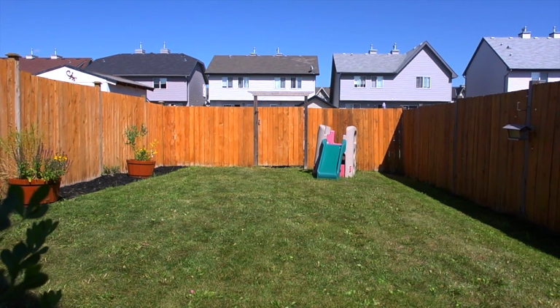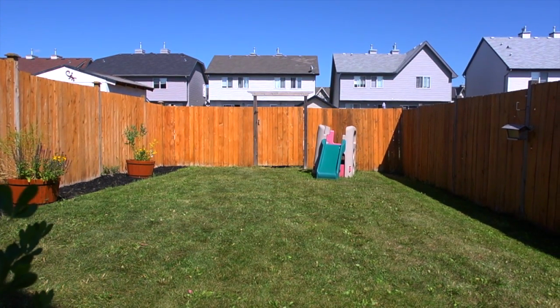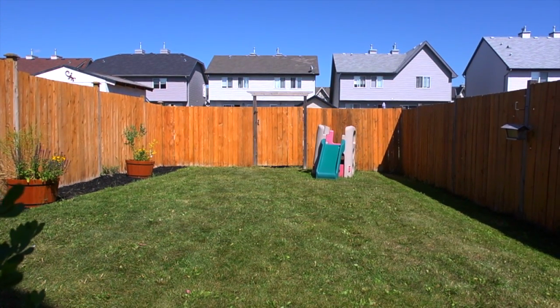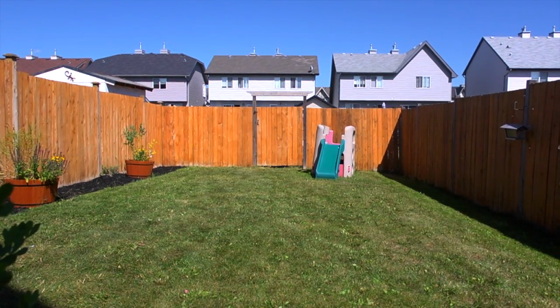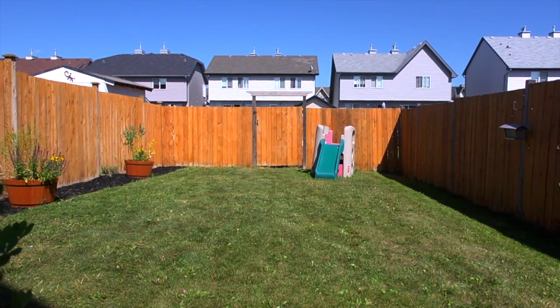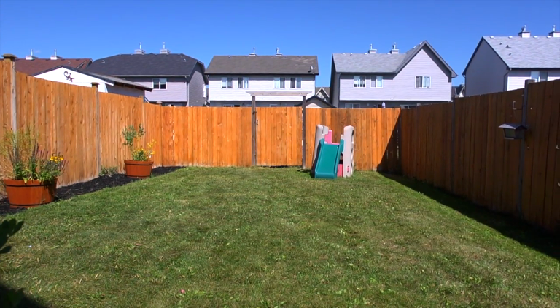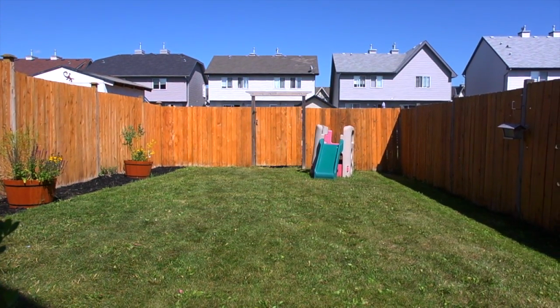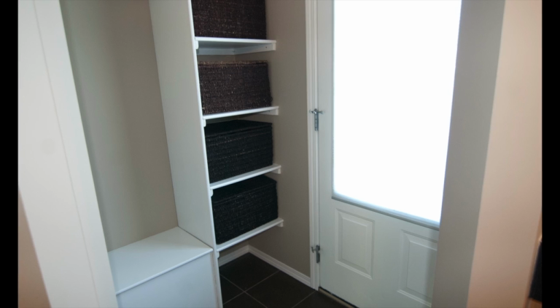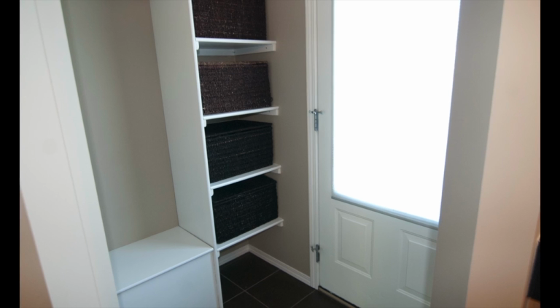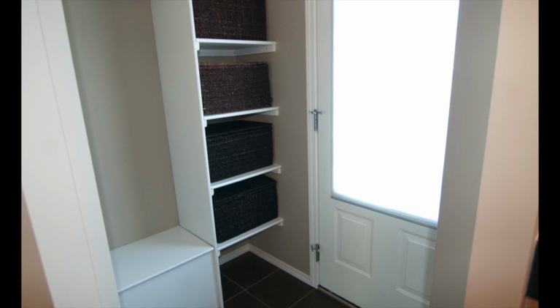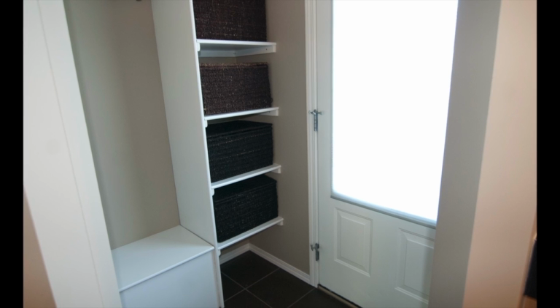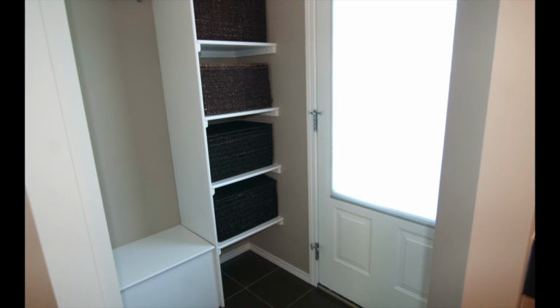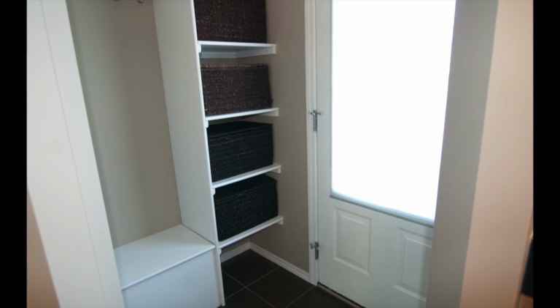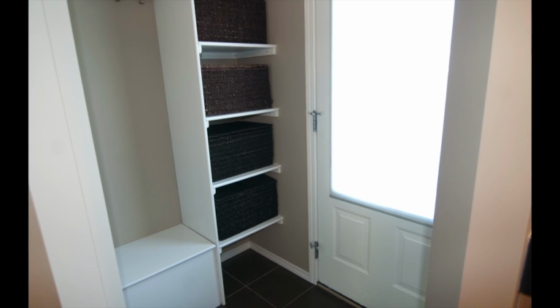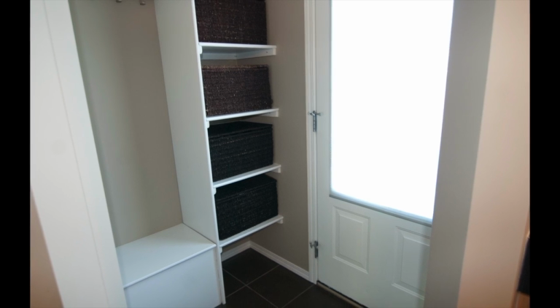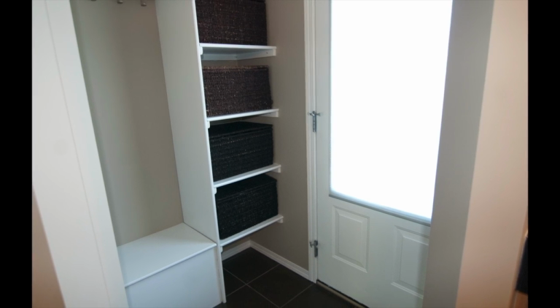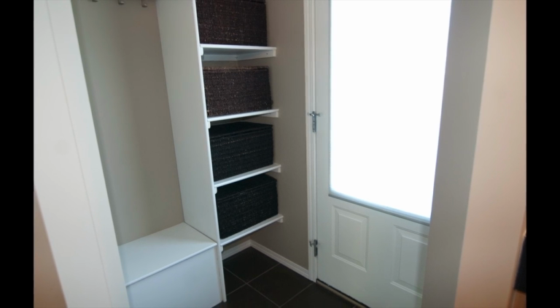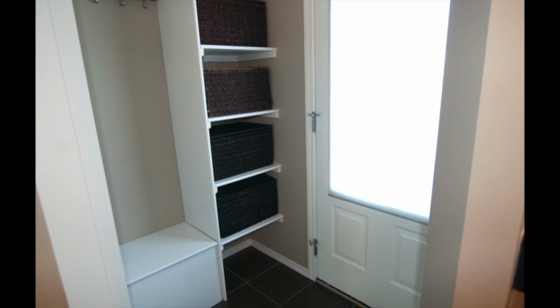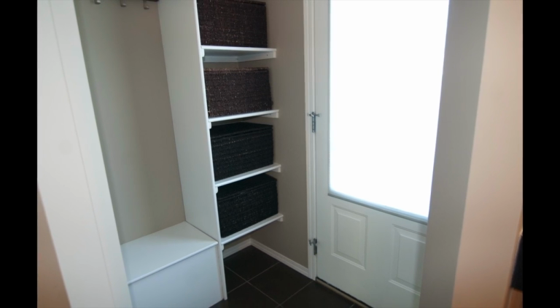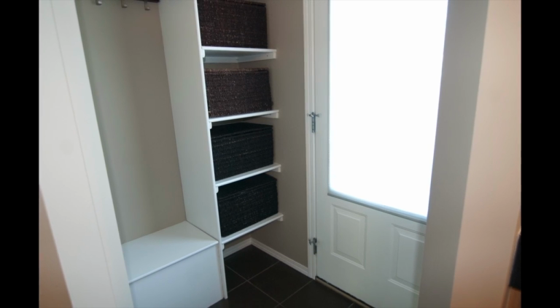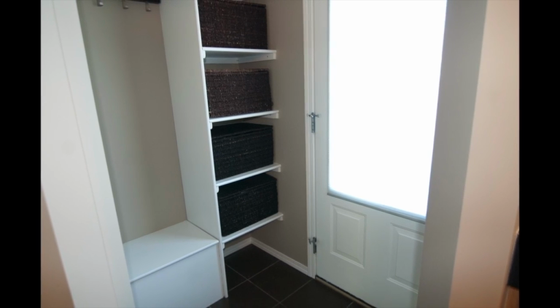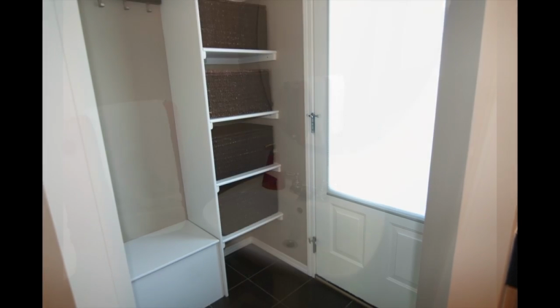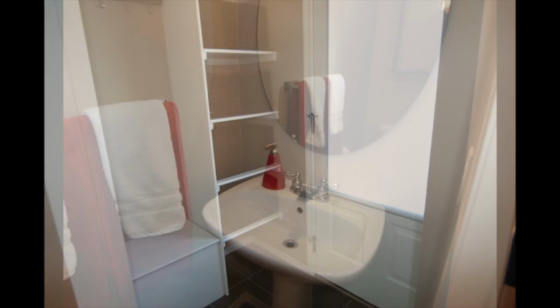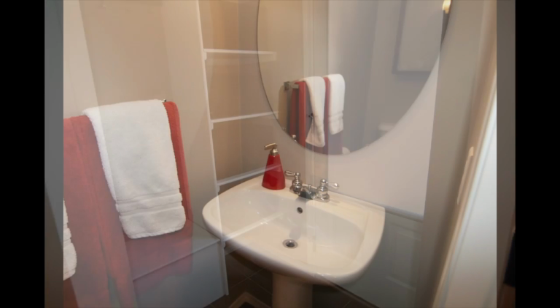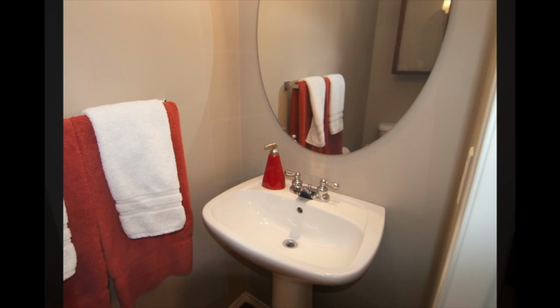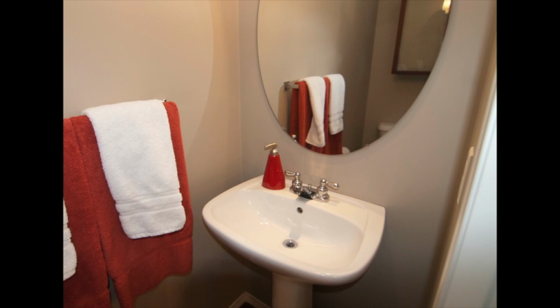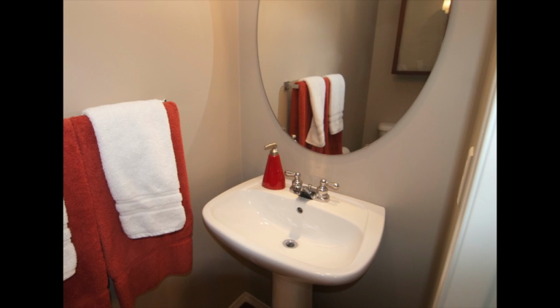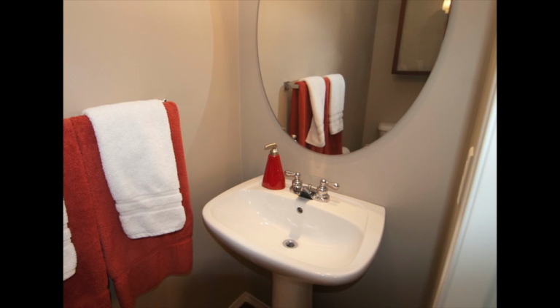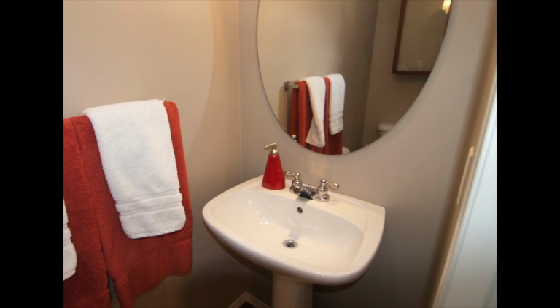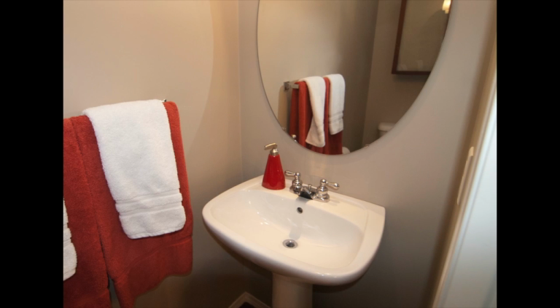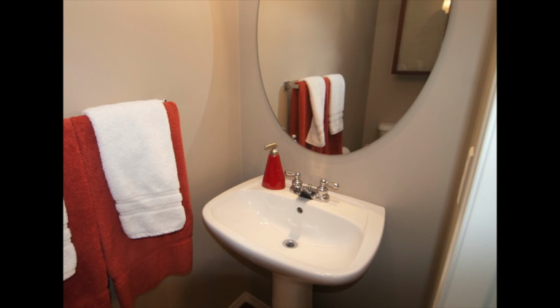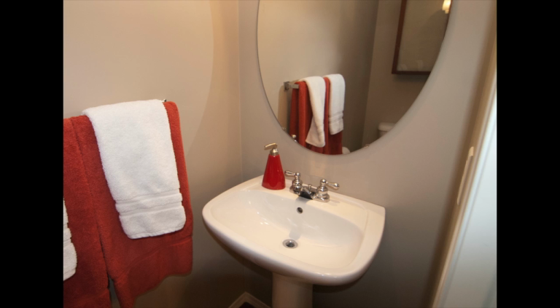The back entry has a great storage area with ample shelving. A half bath is conveniently located on the main floor as well.